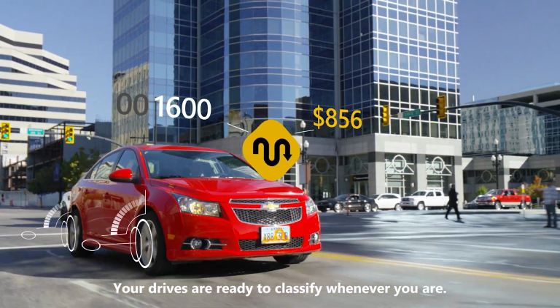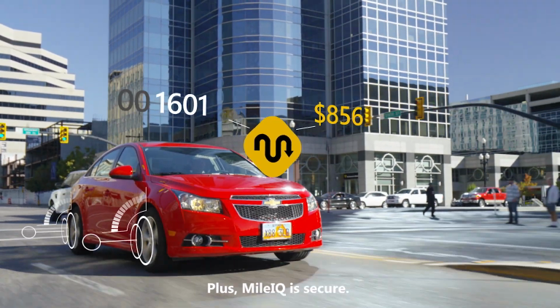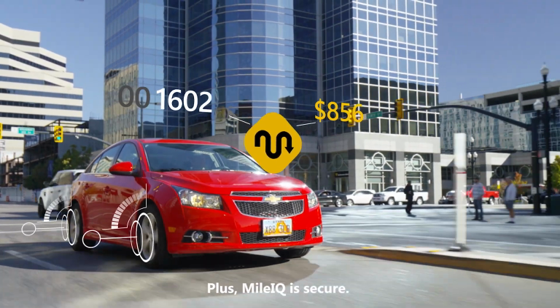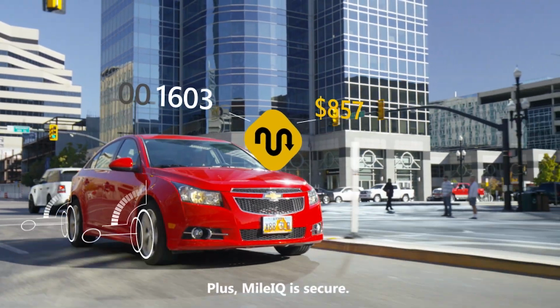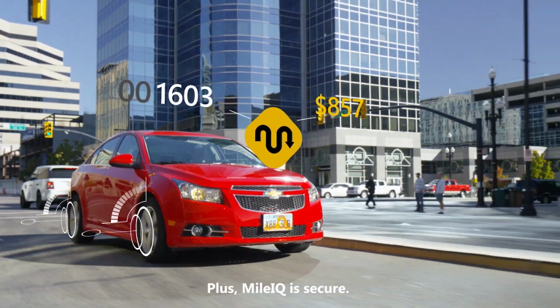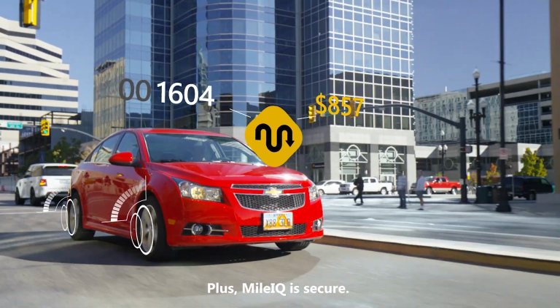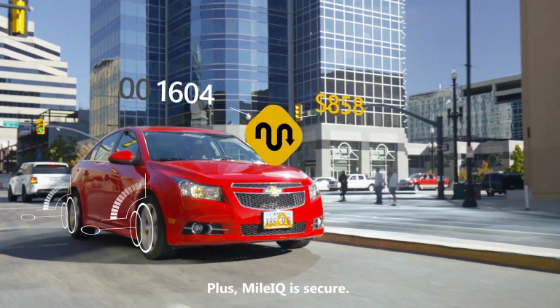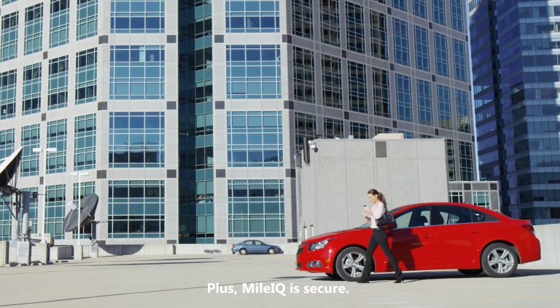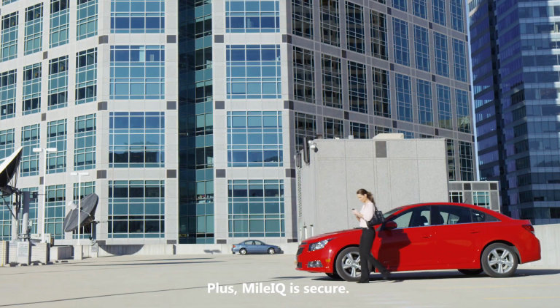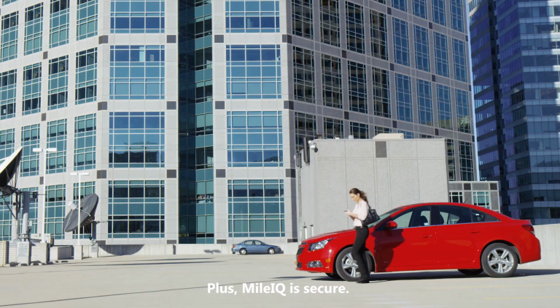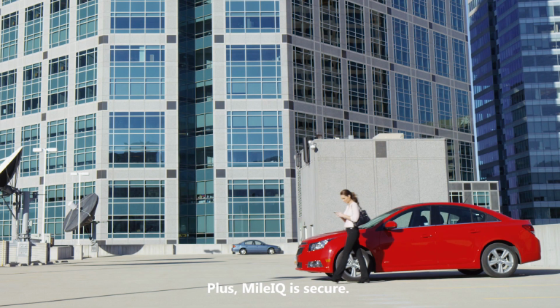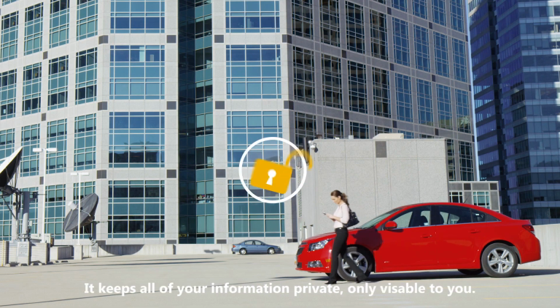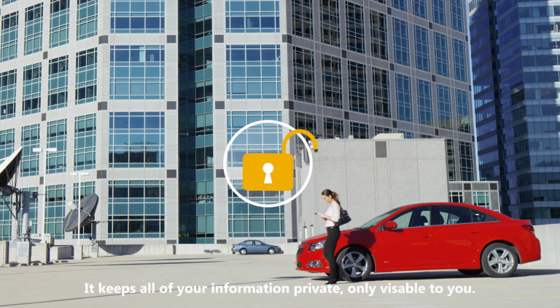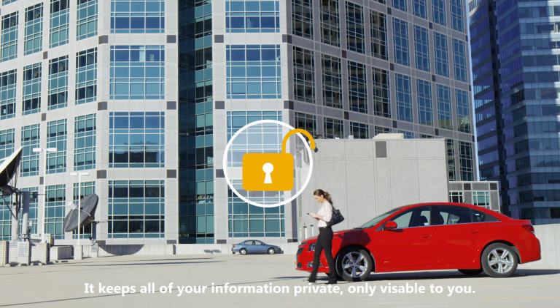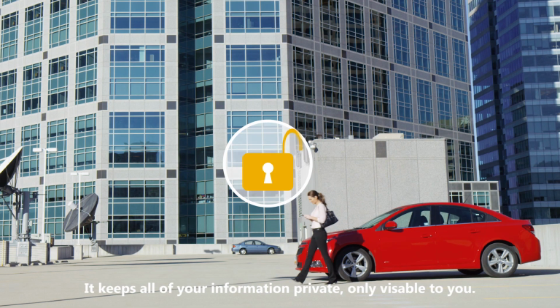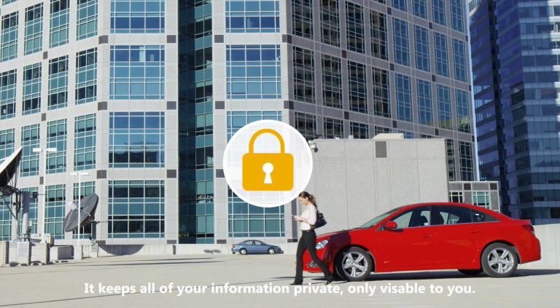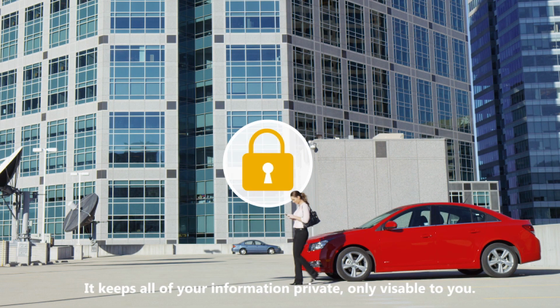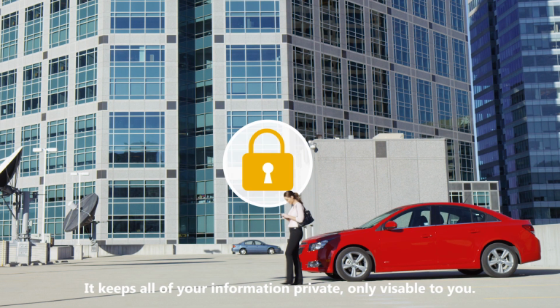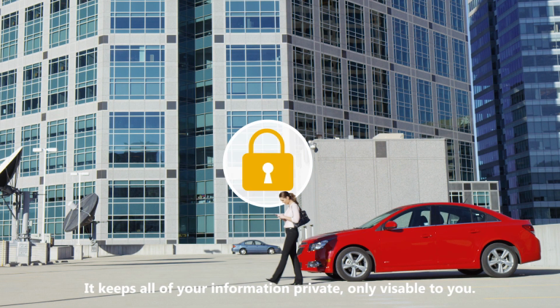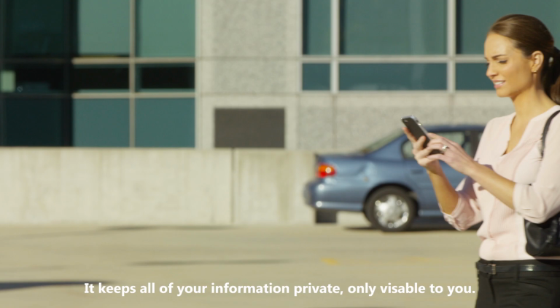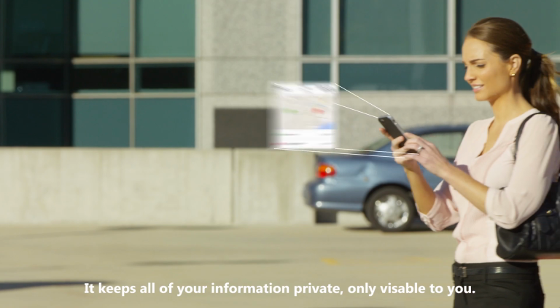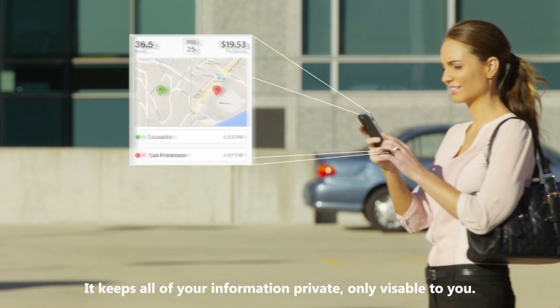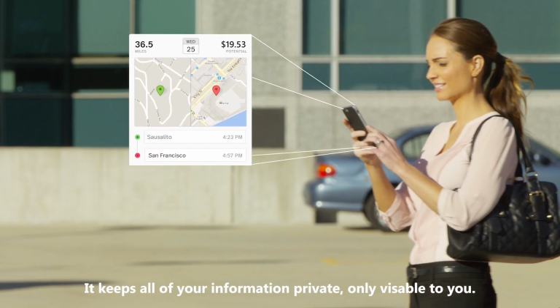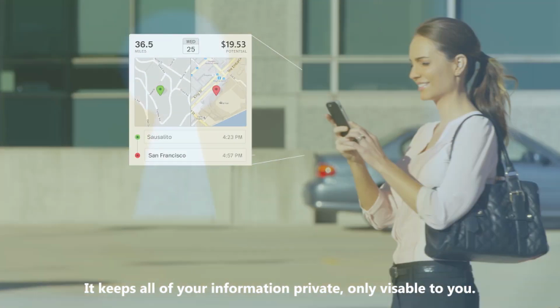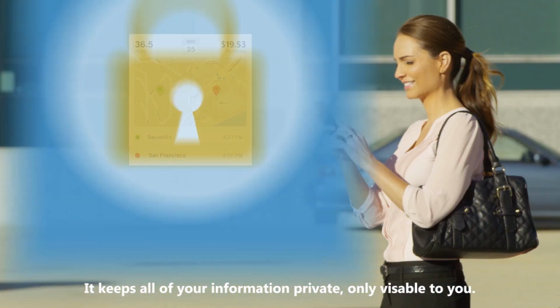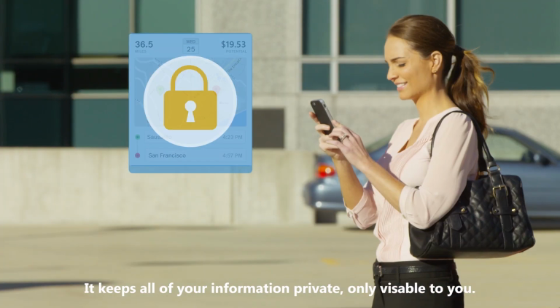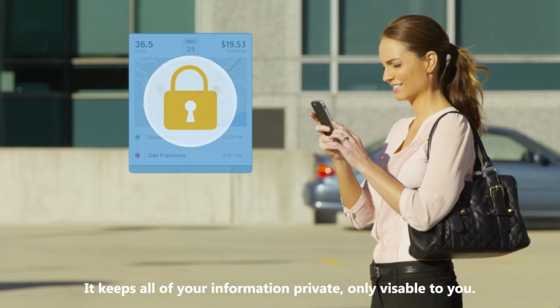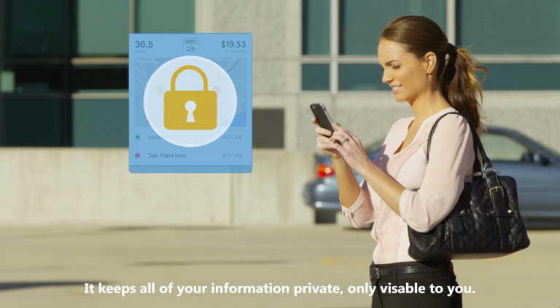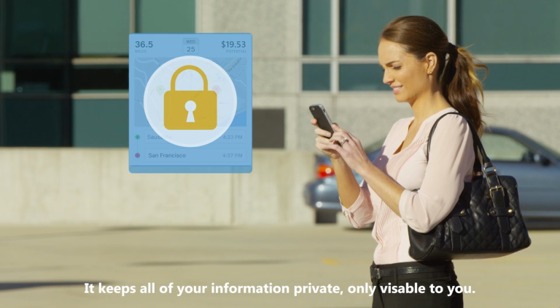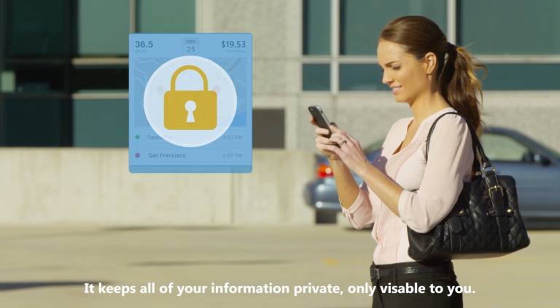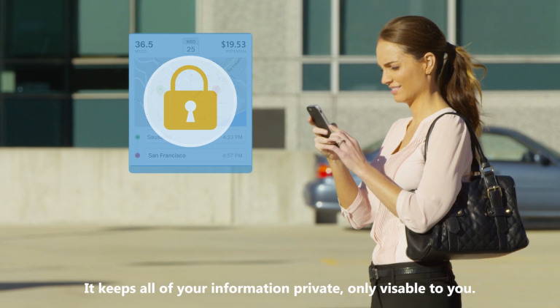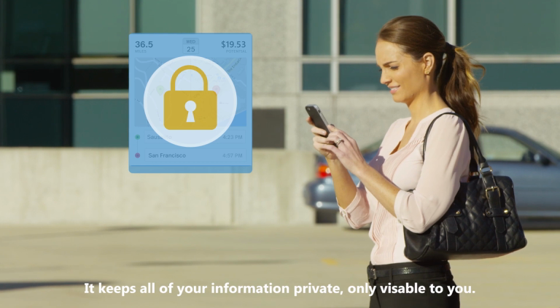Plus, MileIQ is secure. It keeps all of your information private, only visible to you.